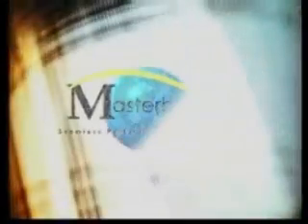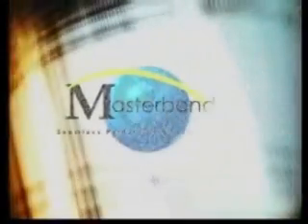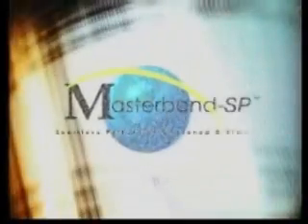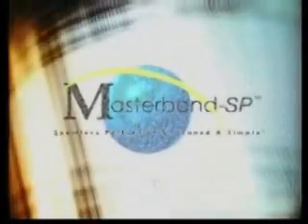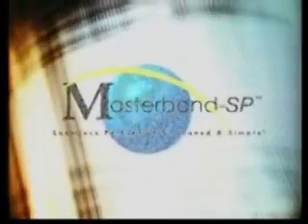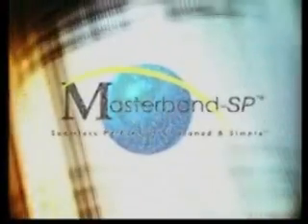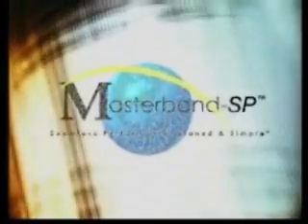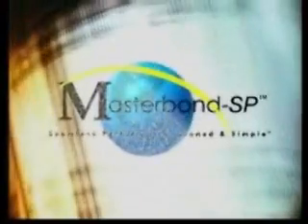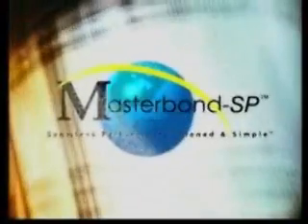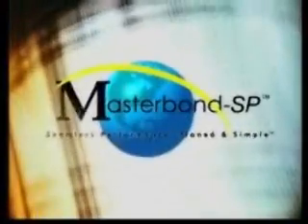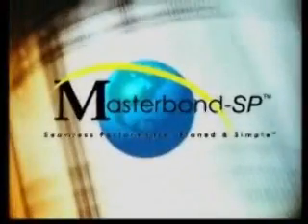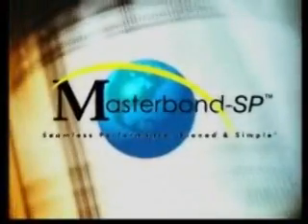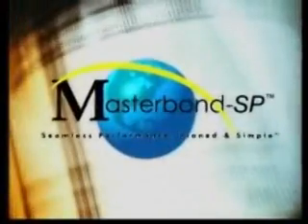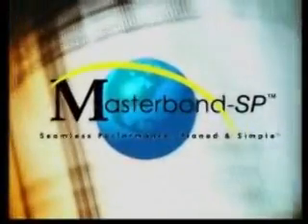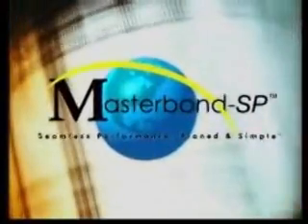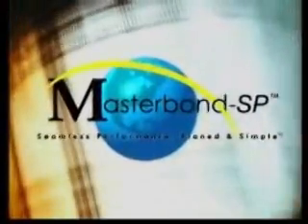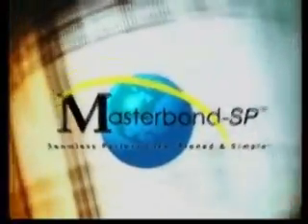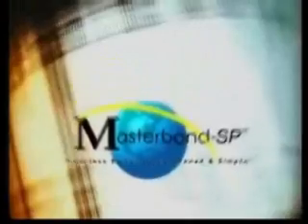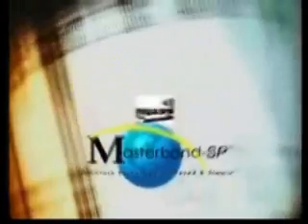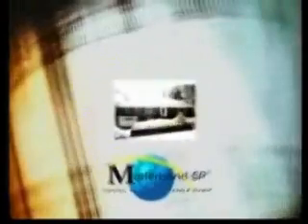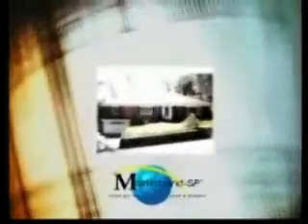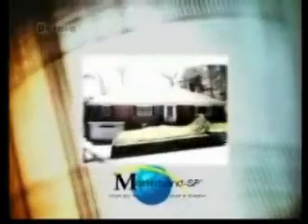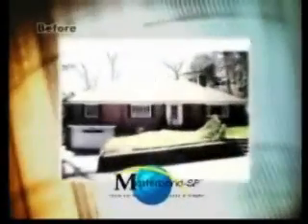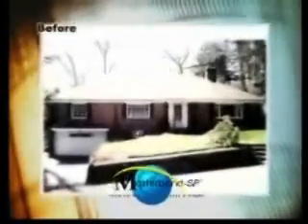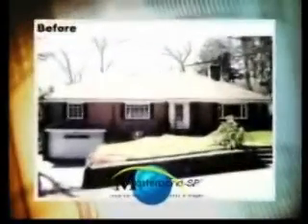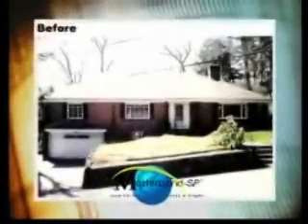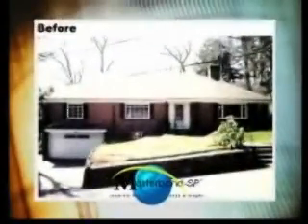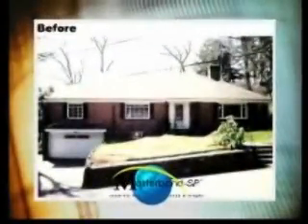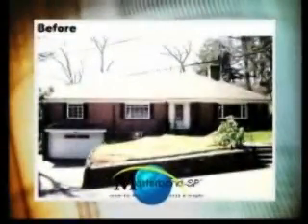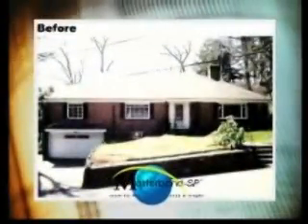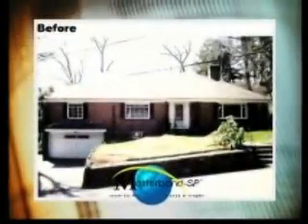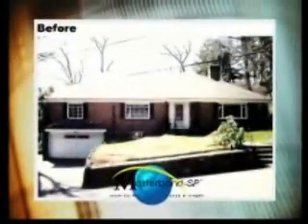Masterbond SP: Closed Cell Seamless Performance, plain and simple.